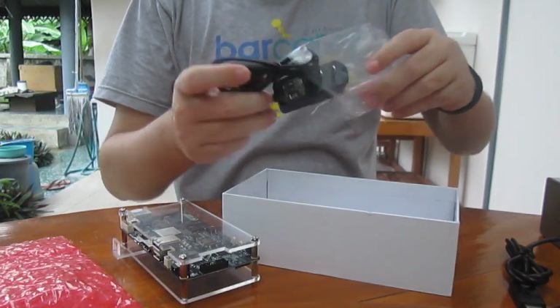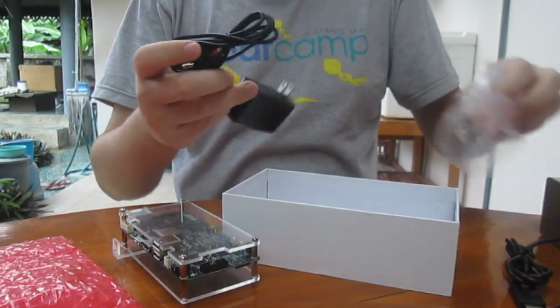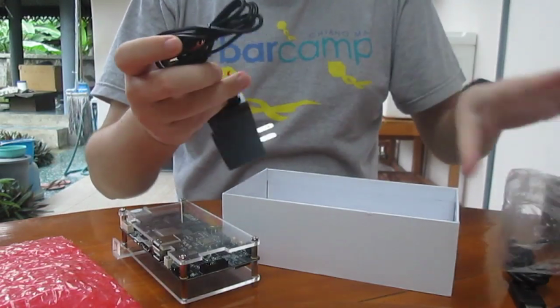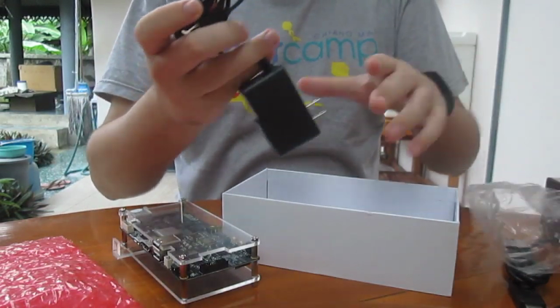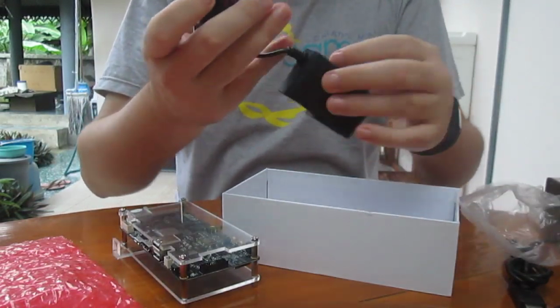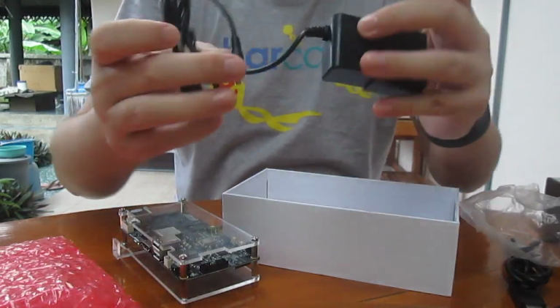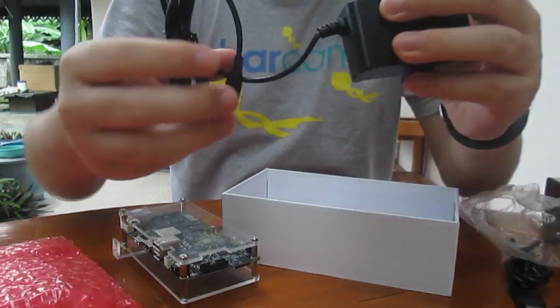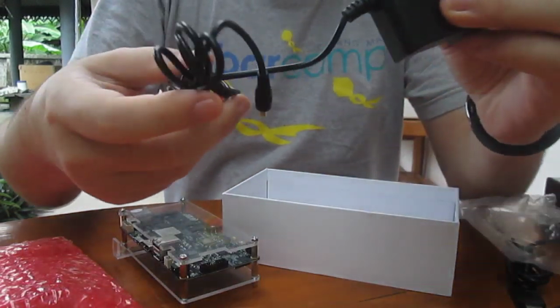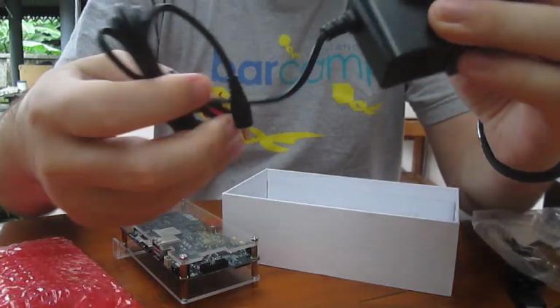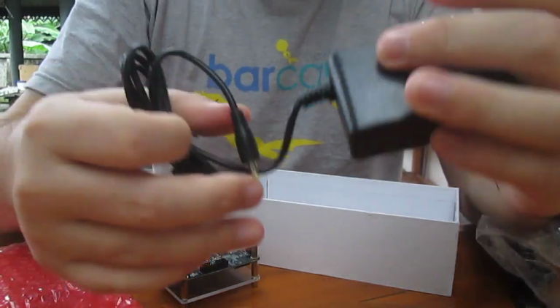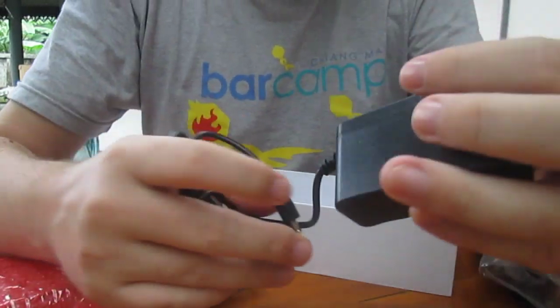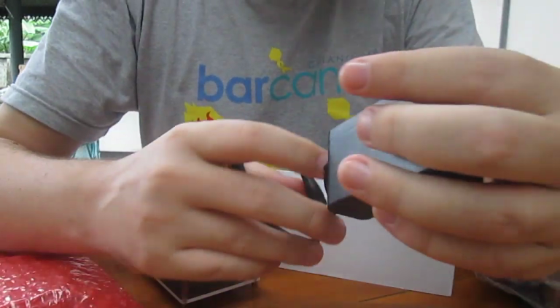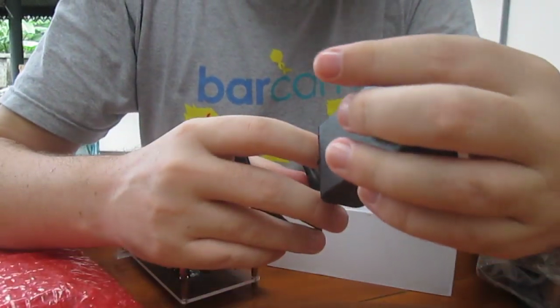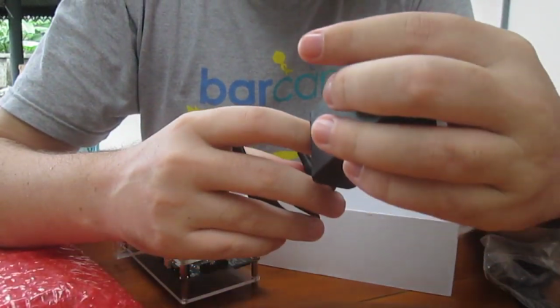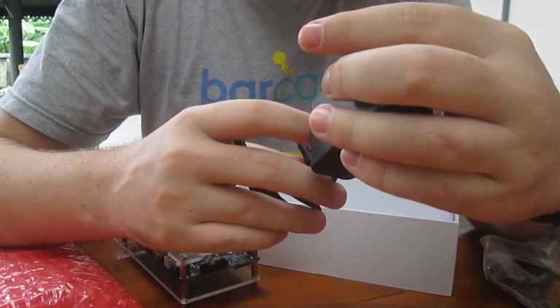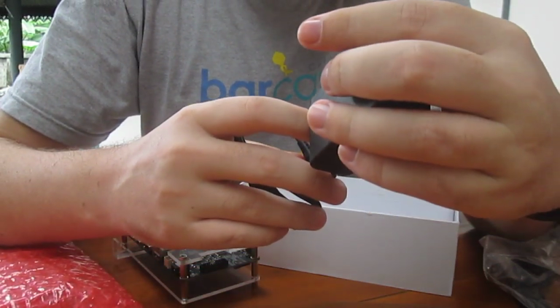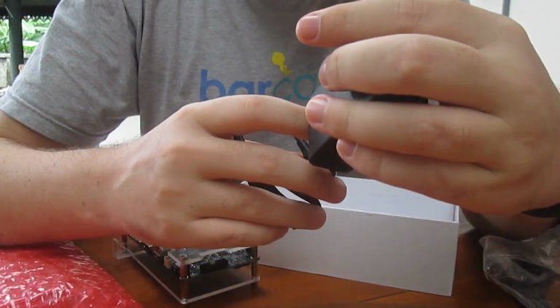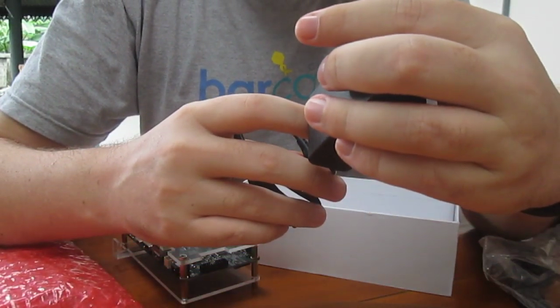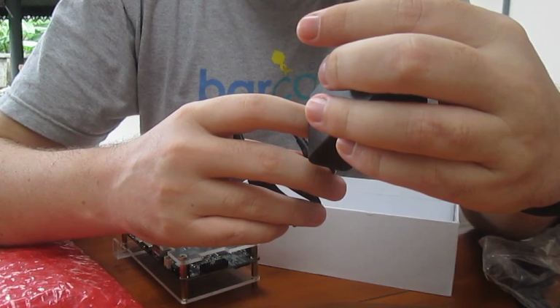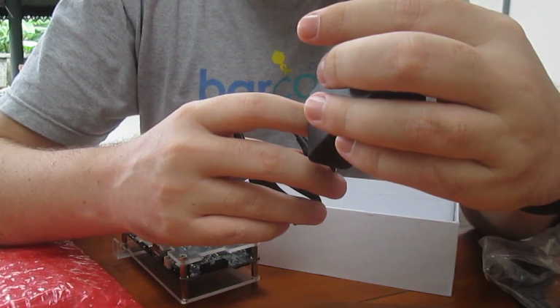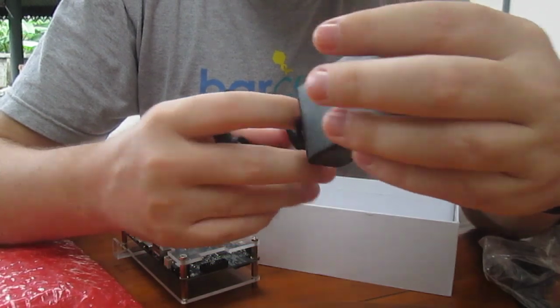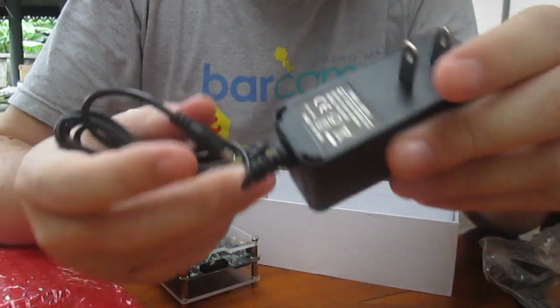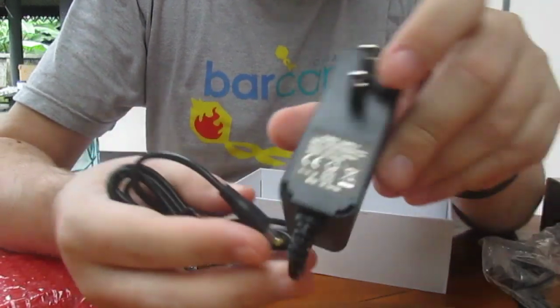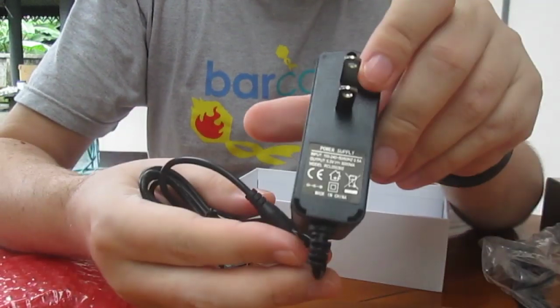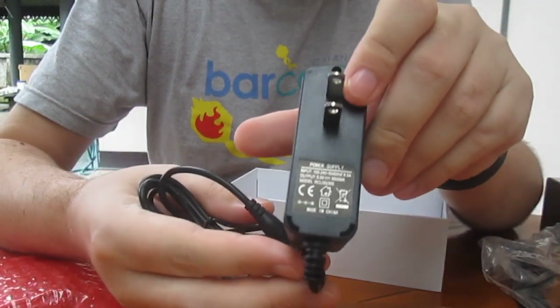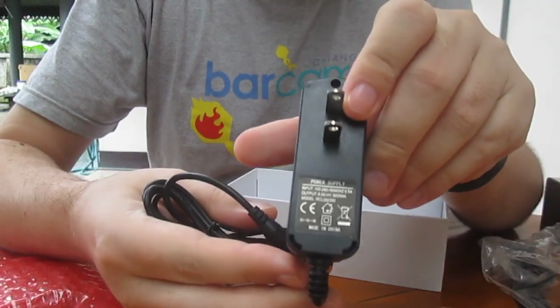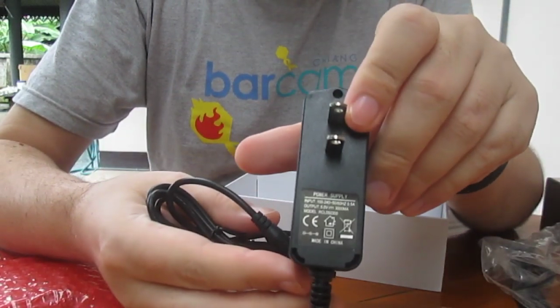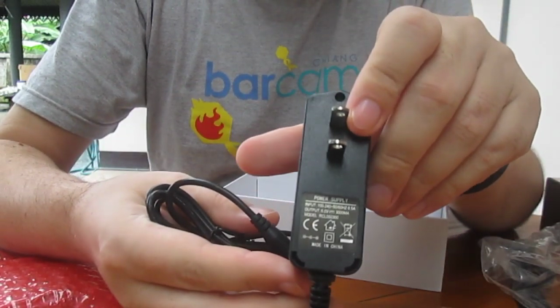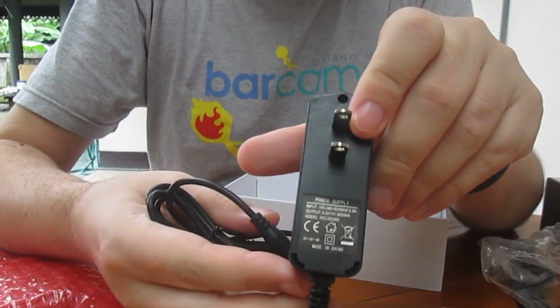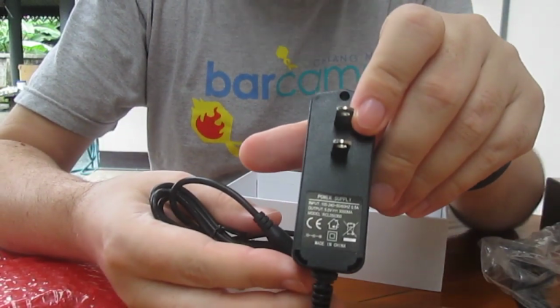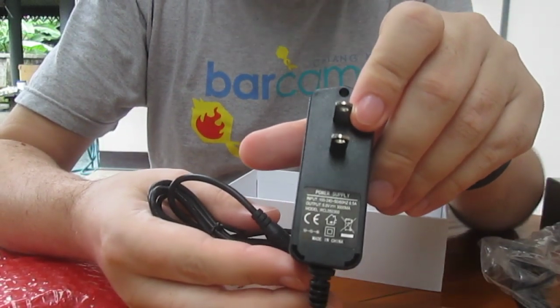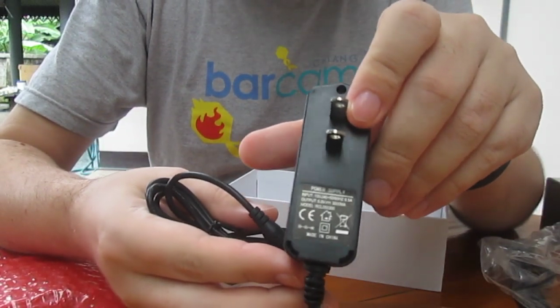And I've got the power supply for the board — that's 5V, 3A.